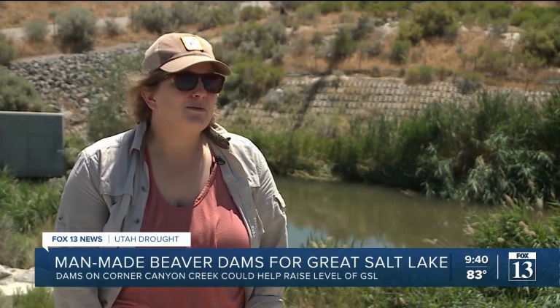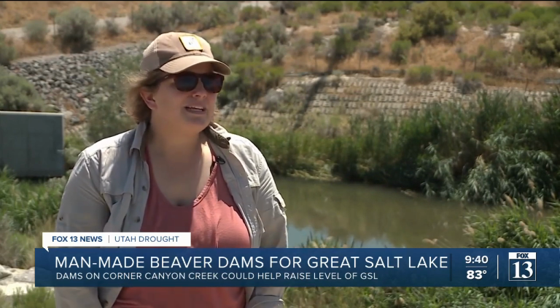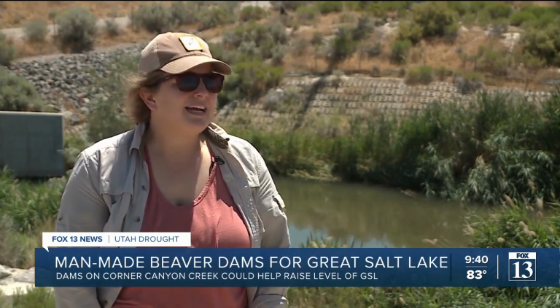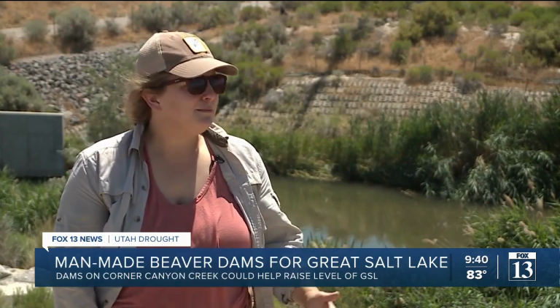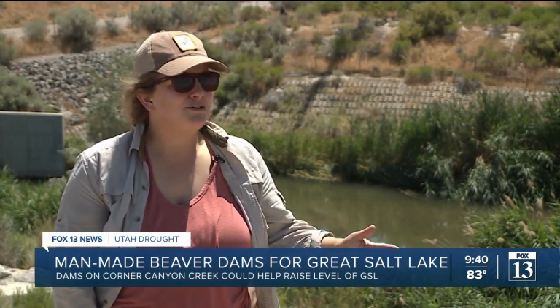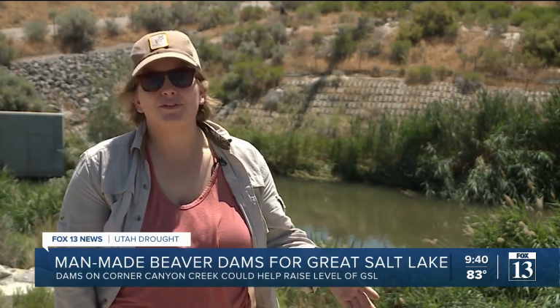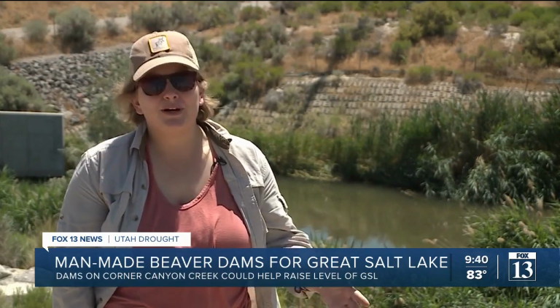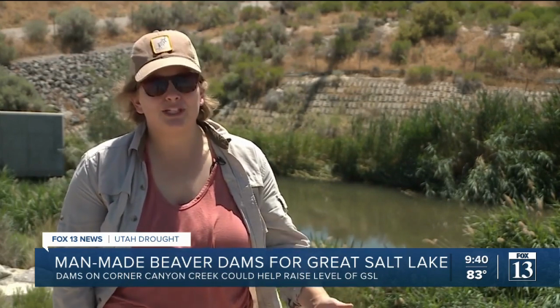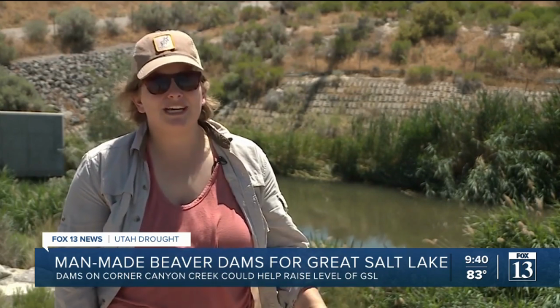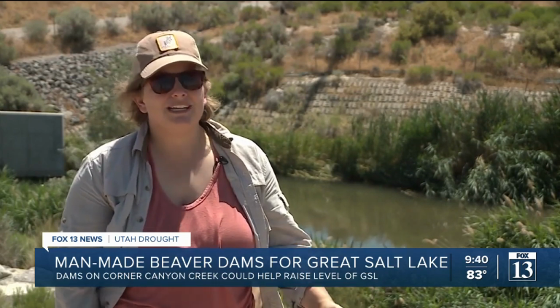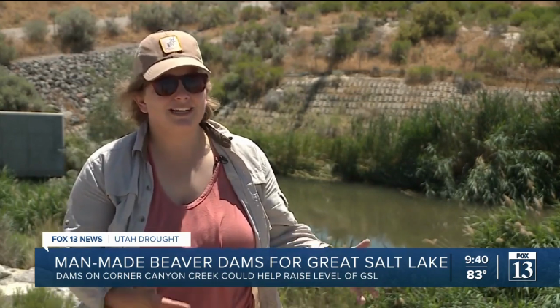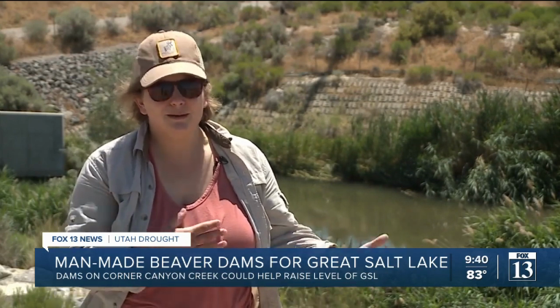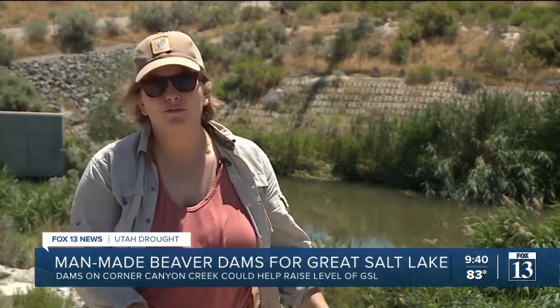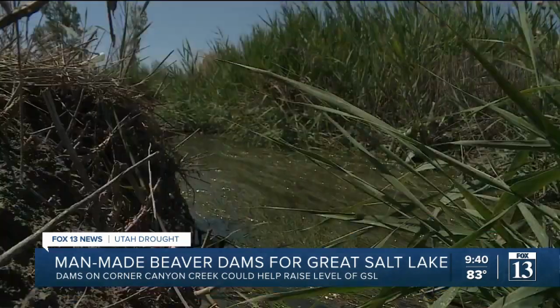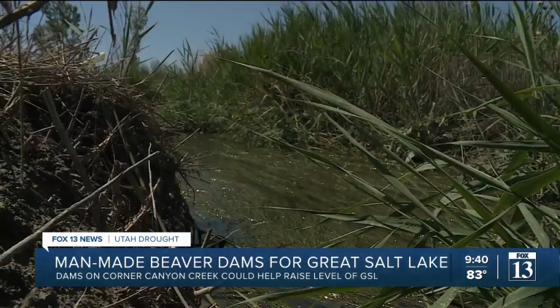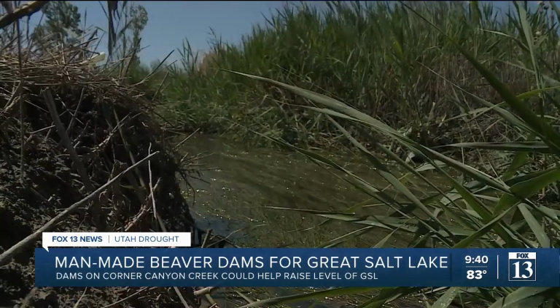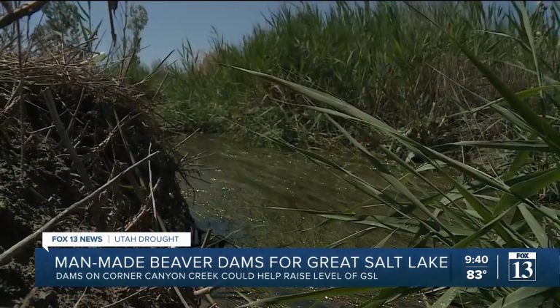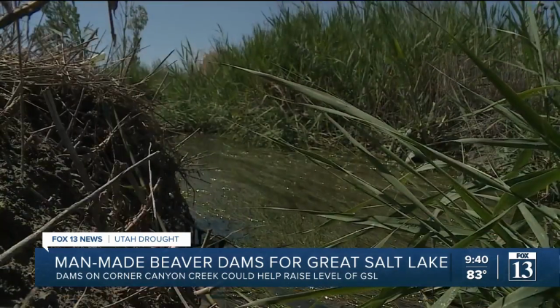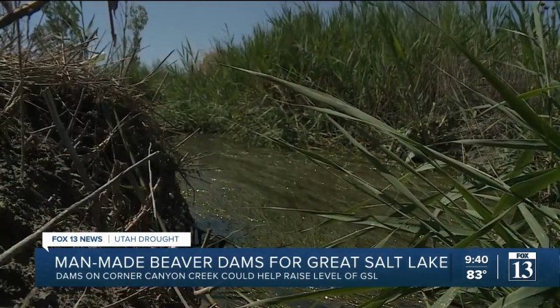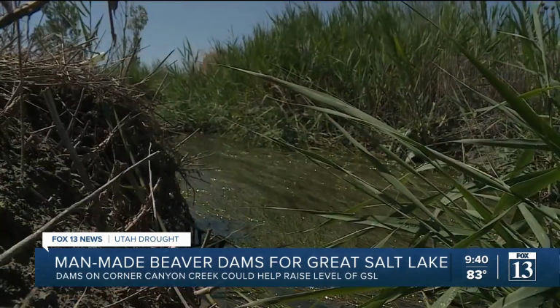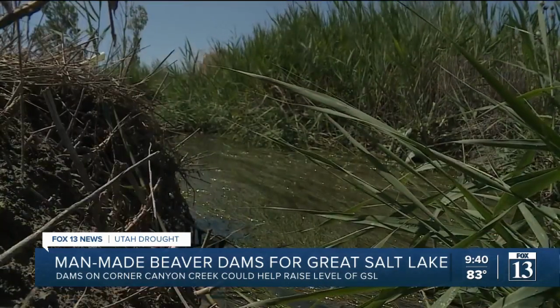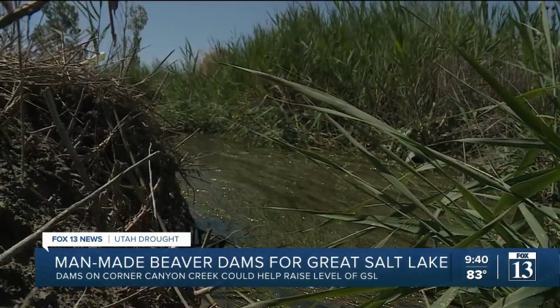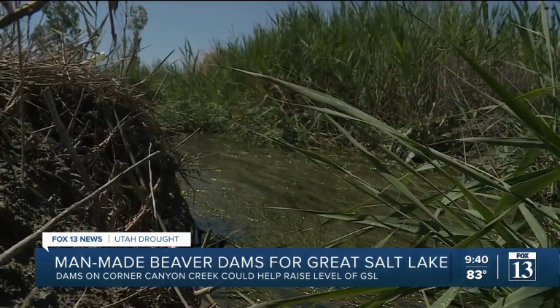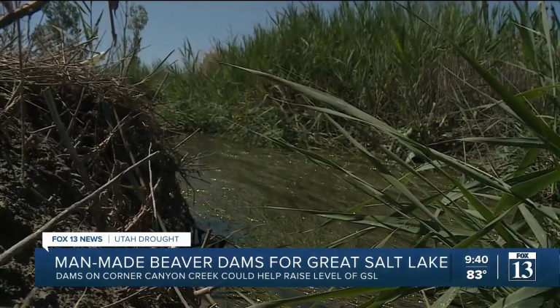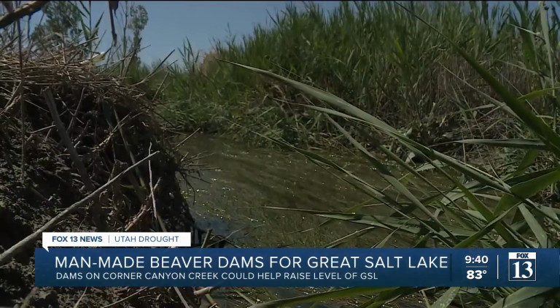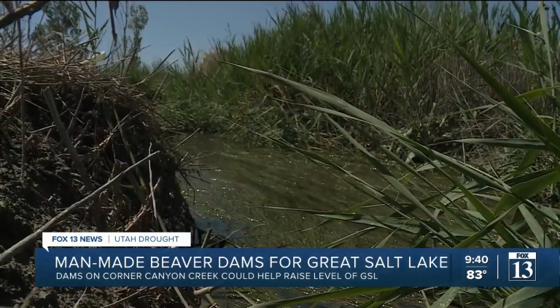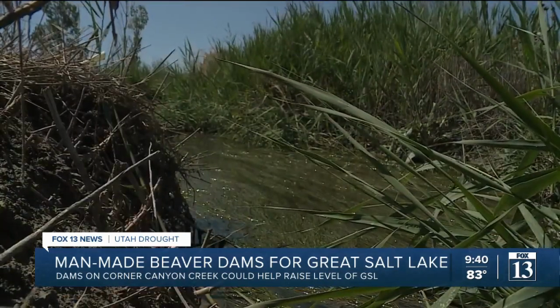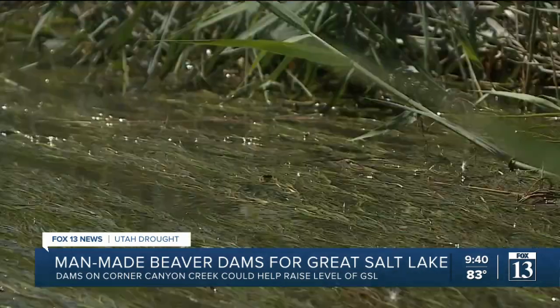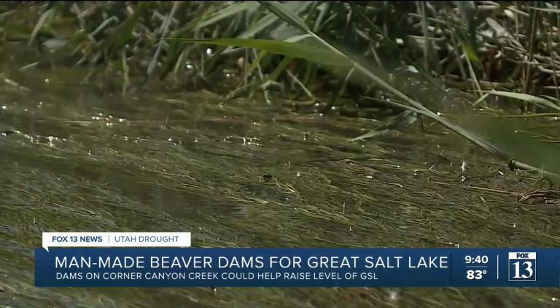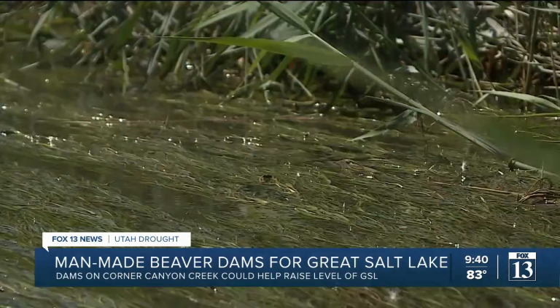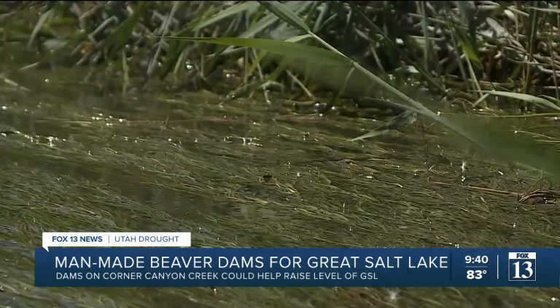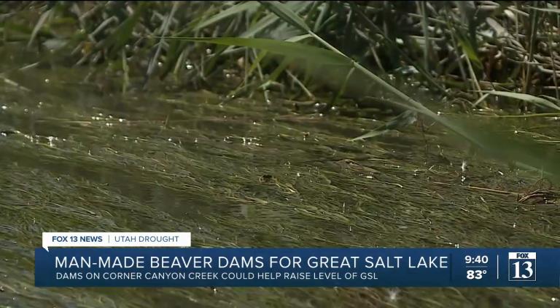But it can improve the watershed and it can improve the water quality as well. Amy Ney, Fox 13 News, Utah.